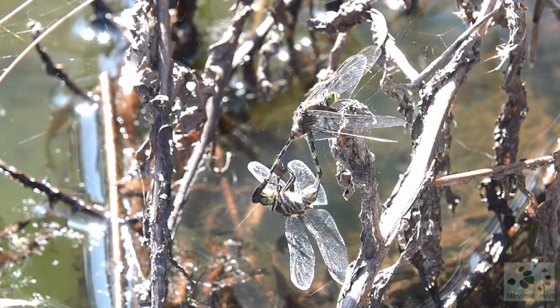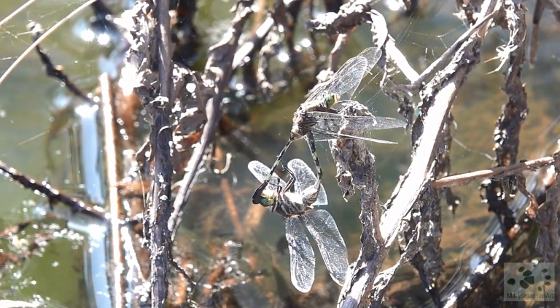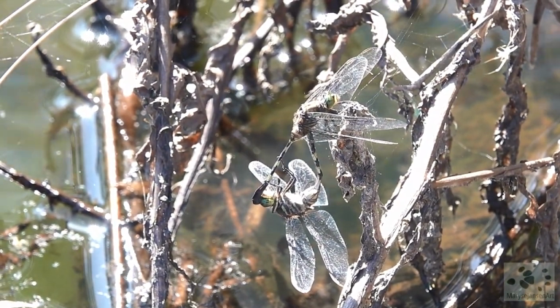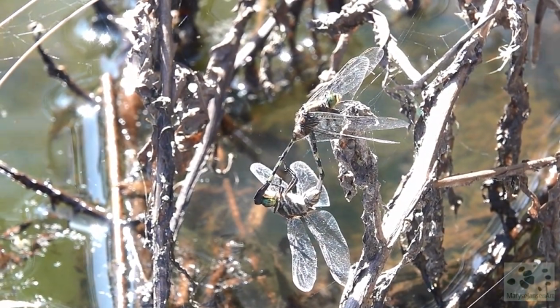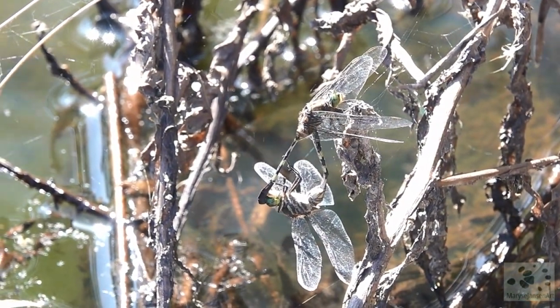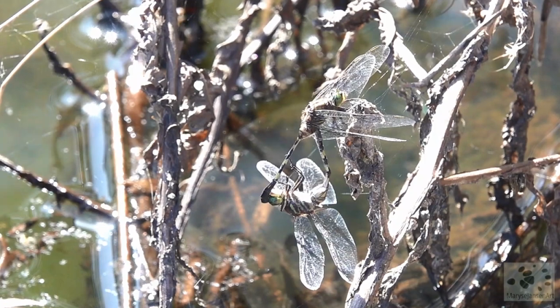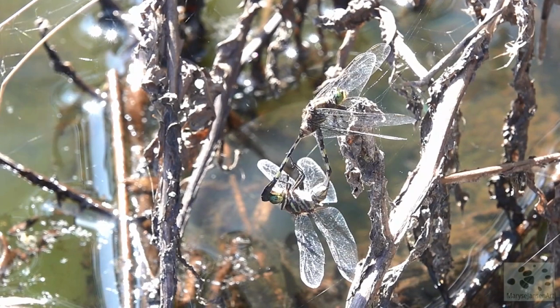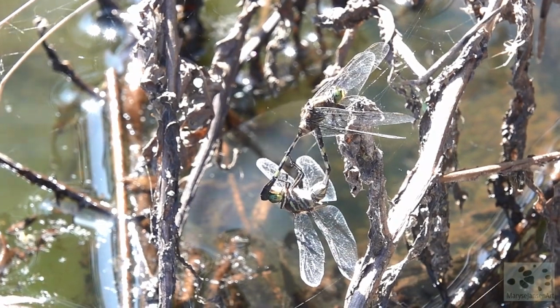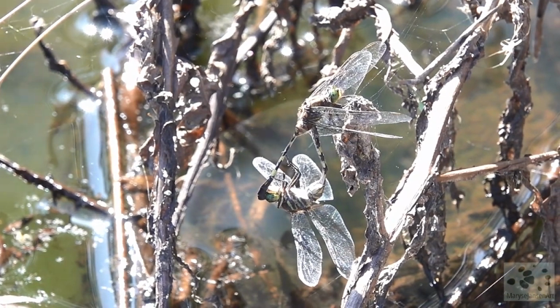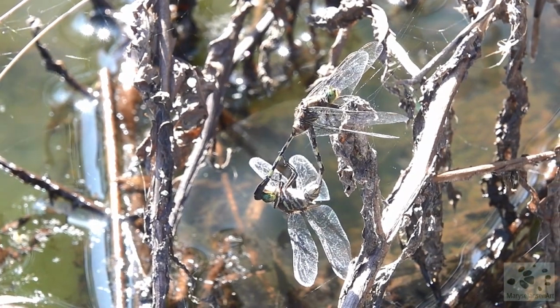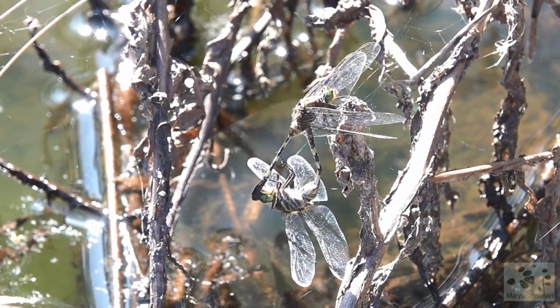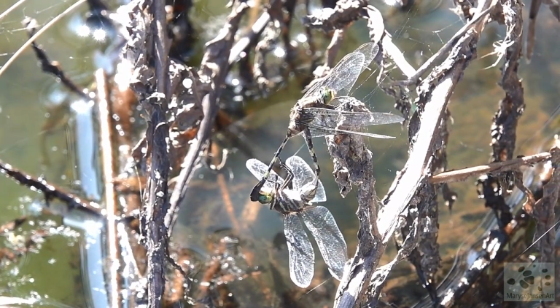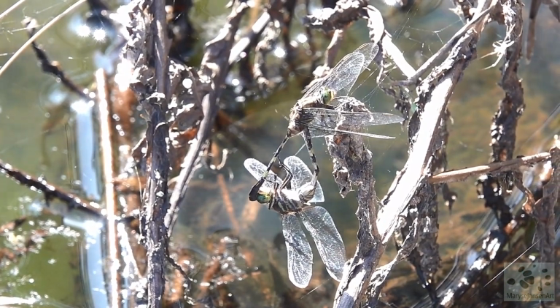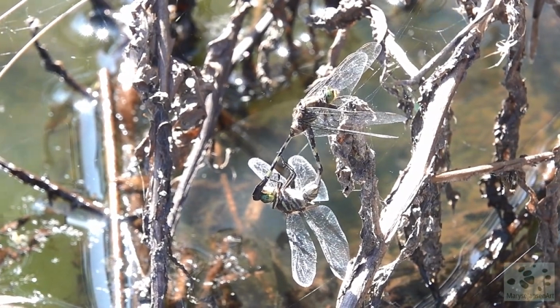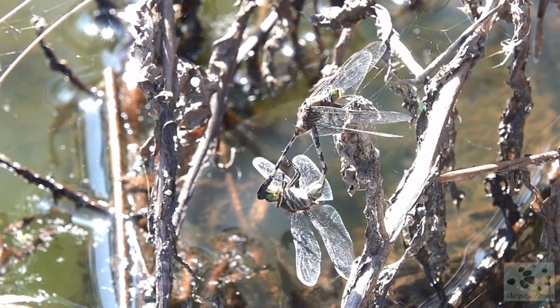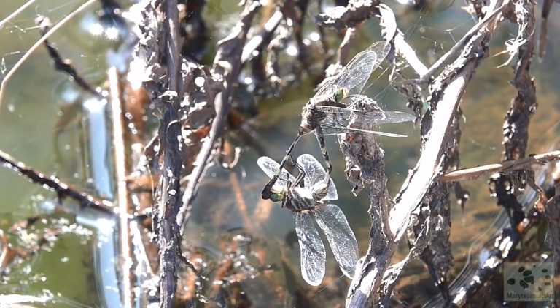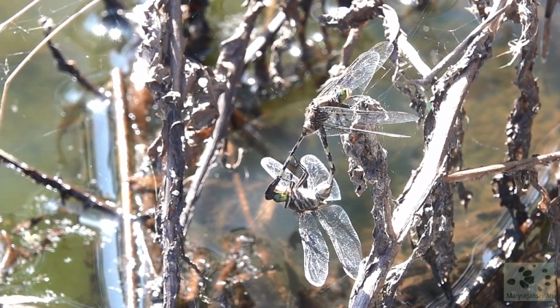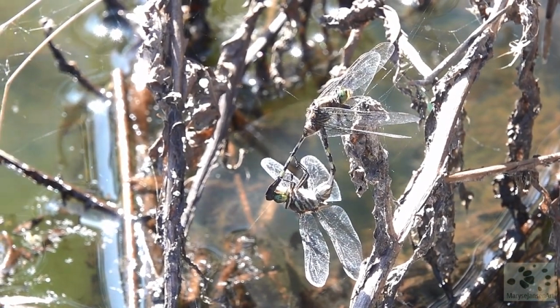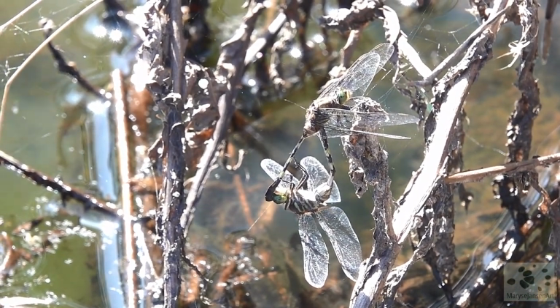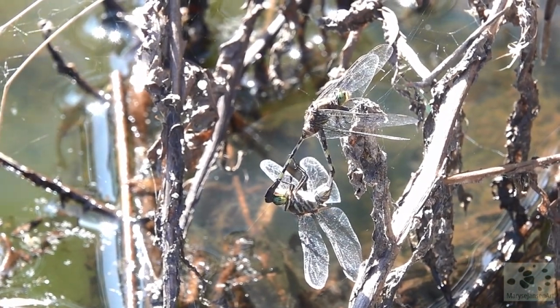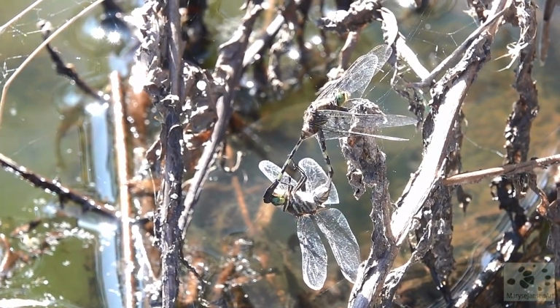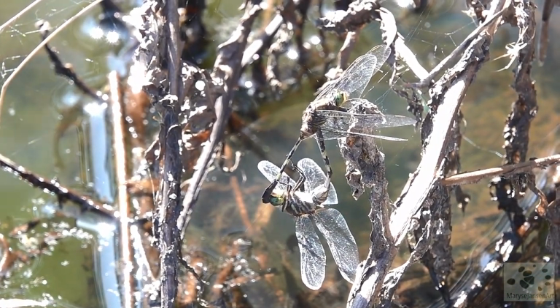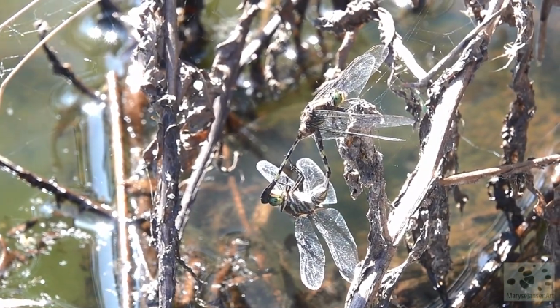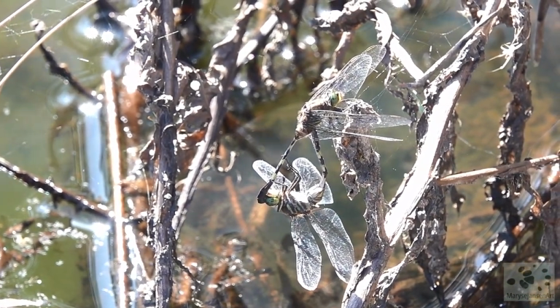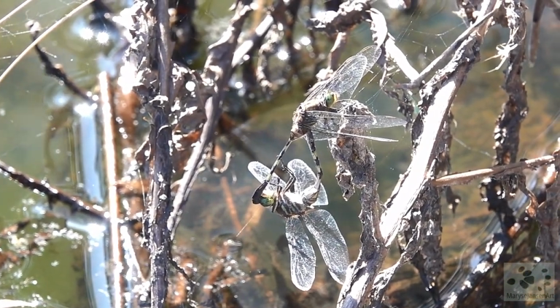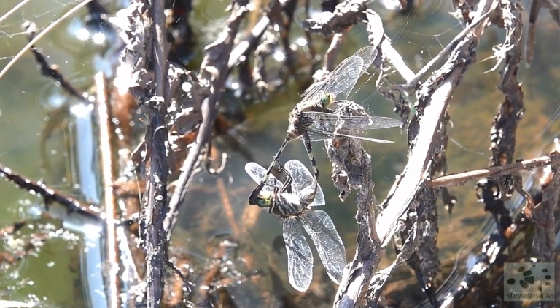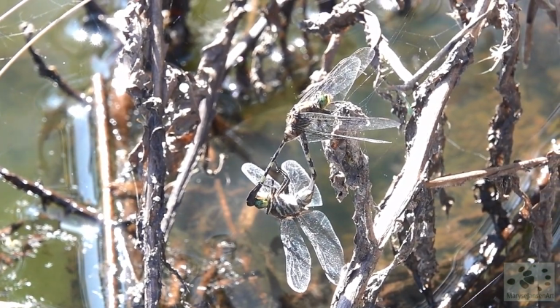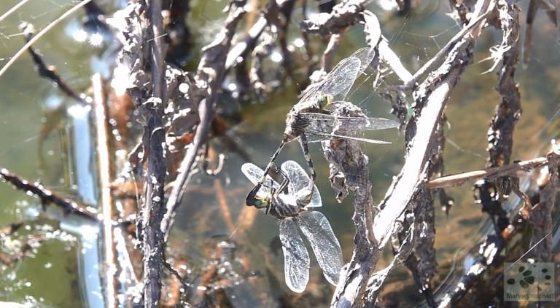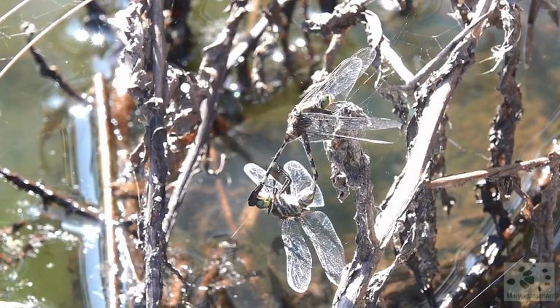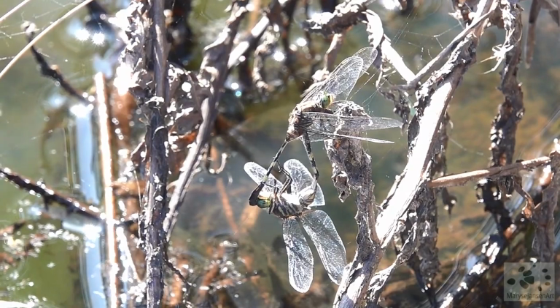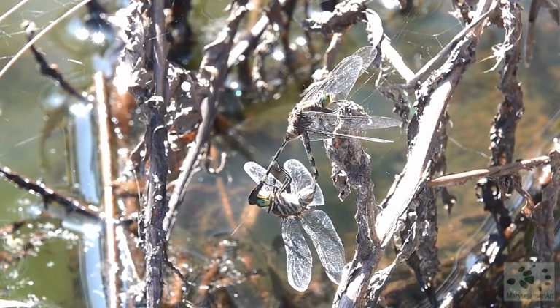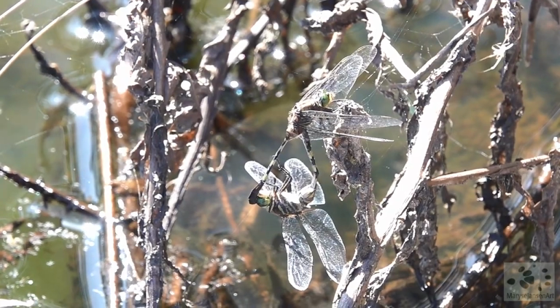And here we have a dragonfly mating wheel in action. See how they're attached to each other in sort of a circular shape?